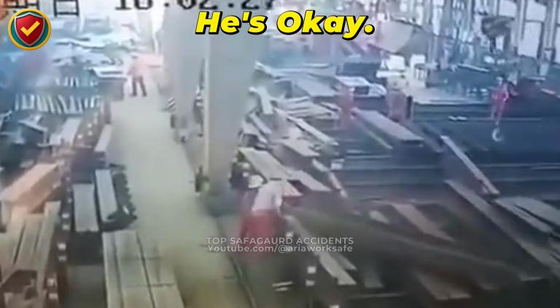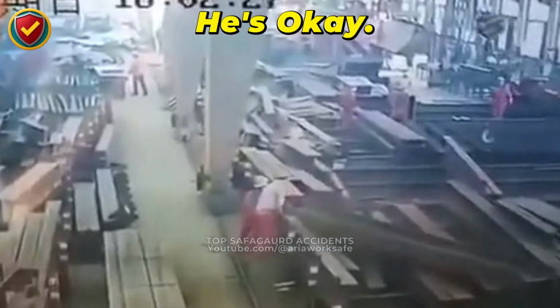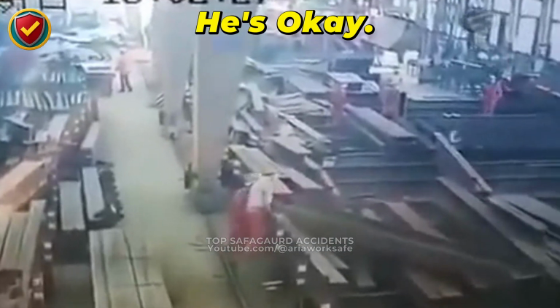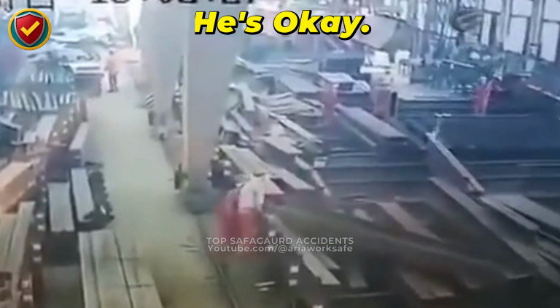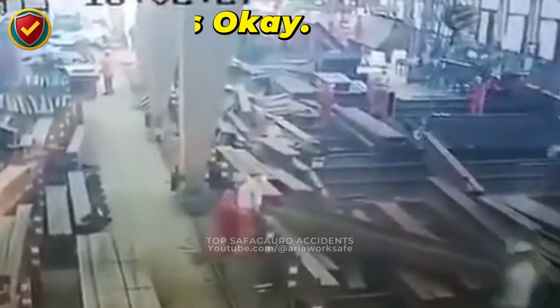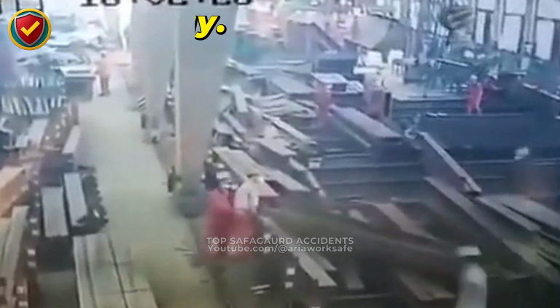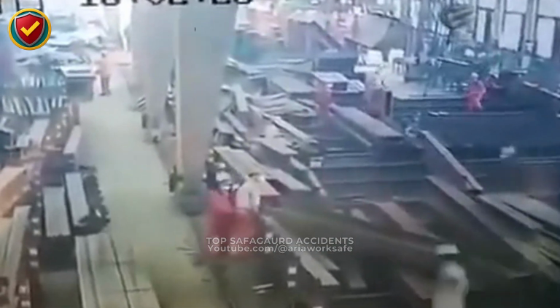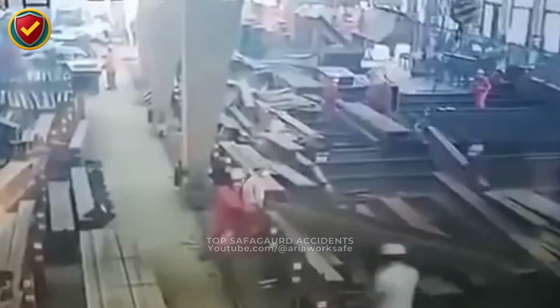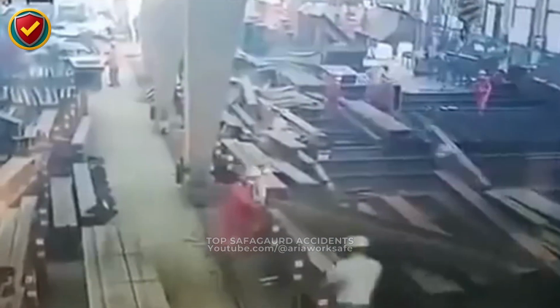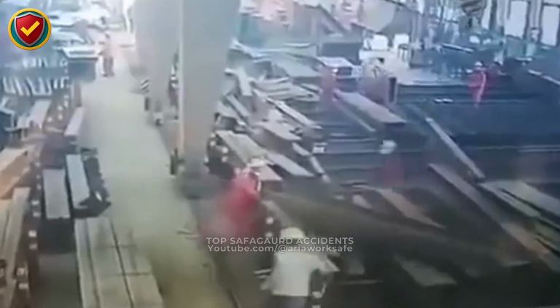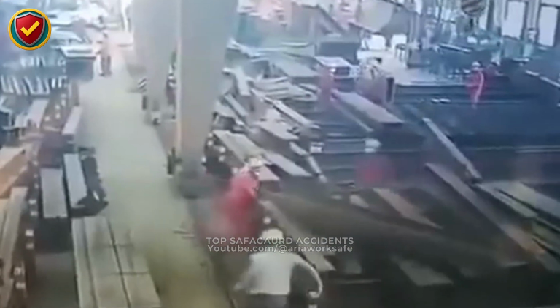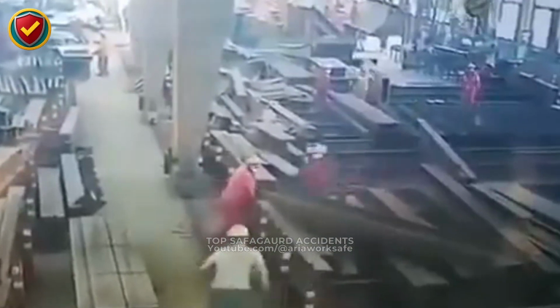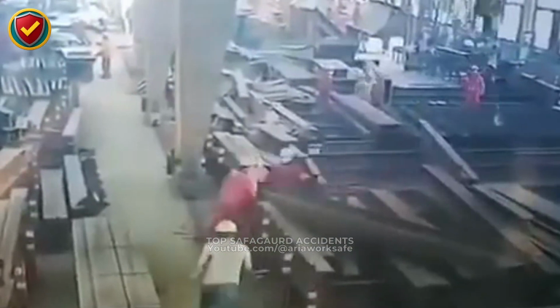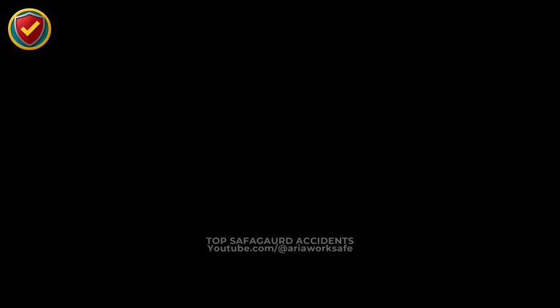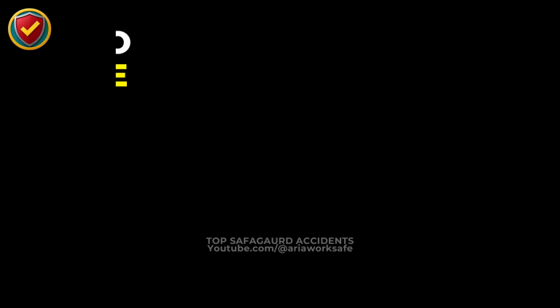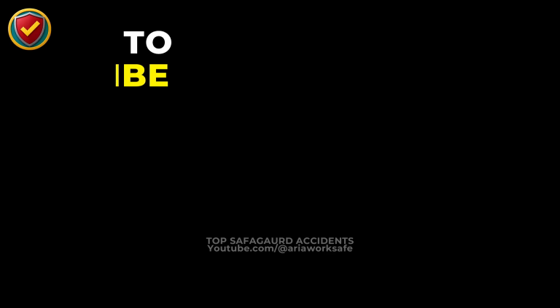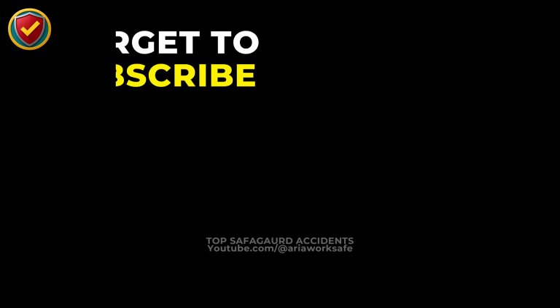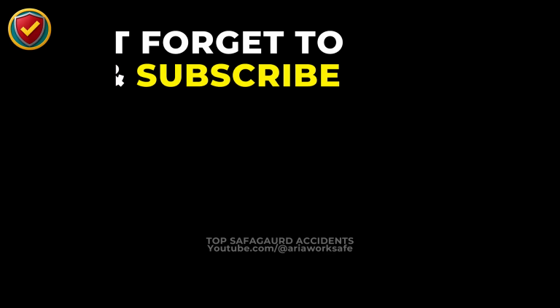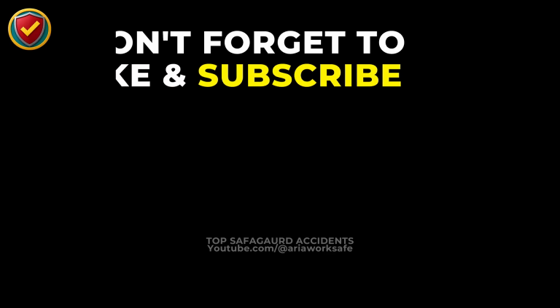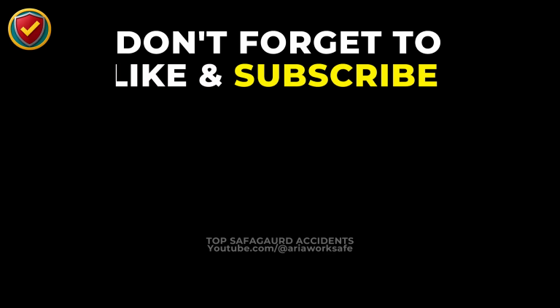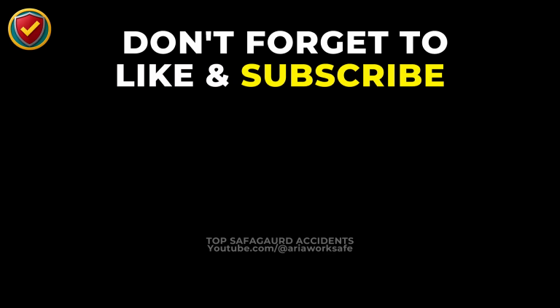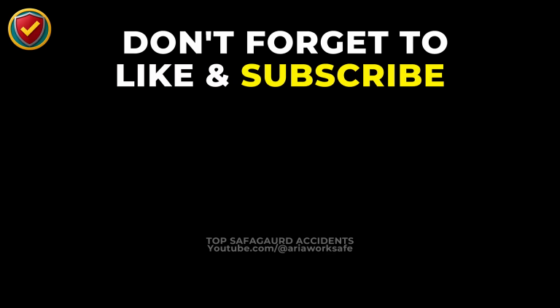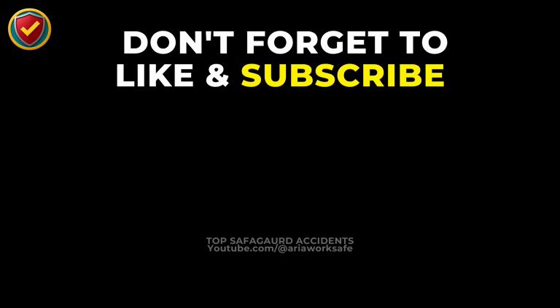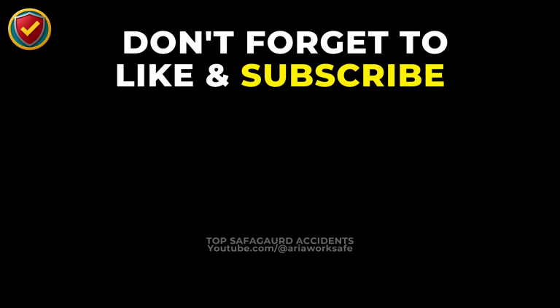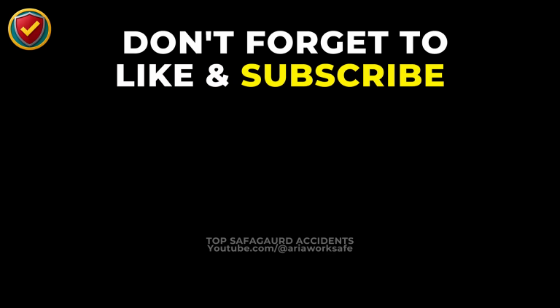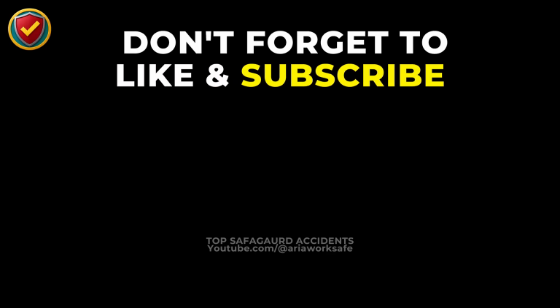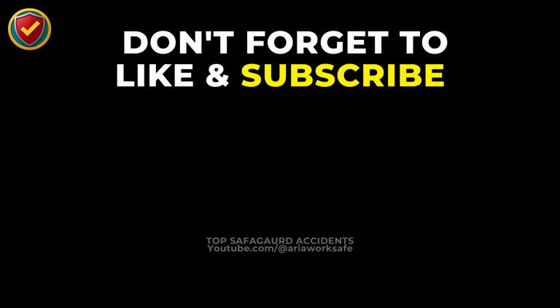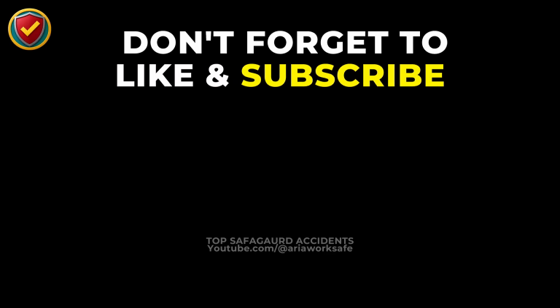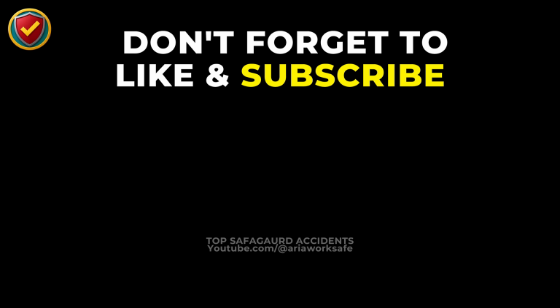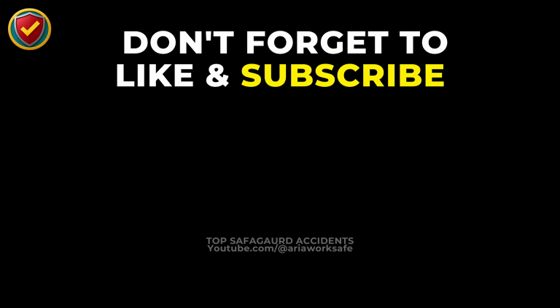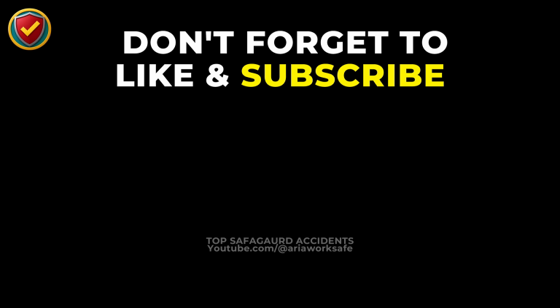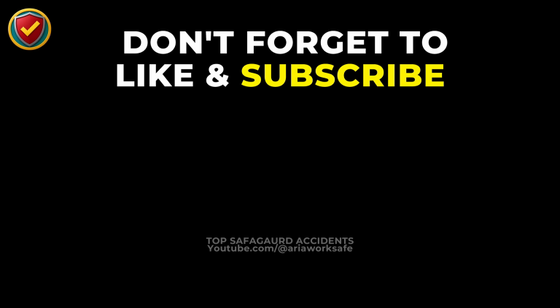Don't forget to share what you learned today in the comments. Your insight could save a life. Take care.